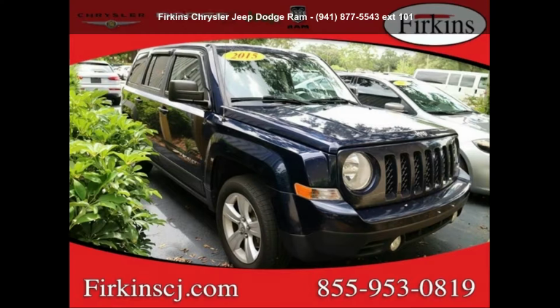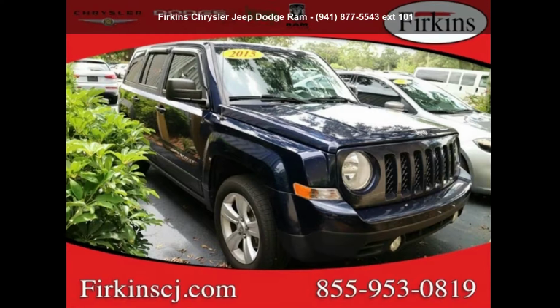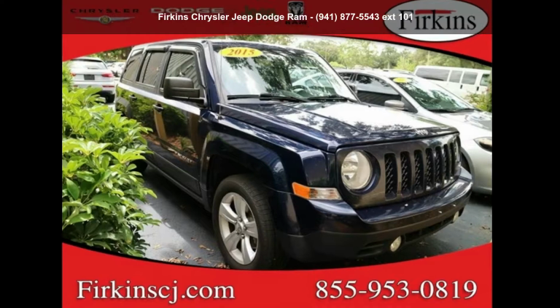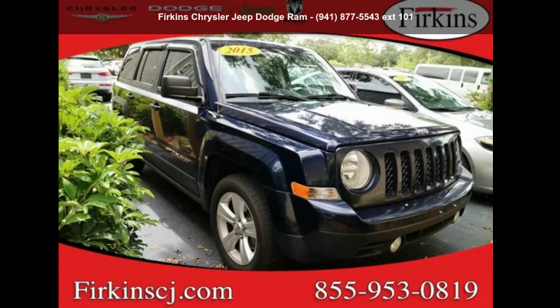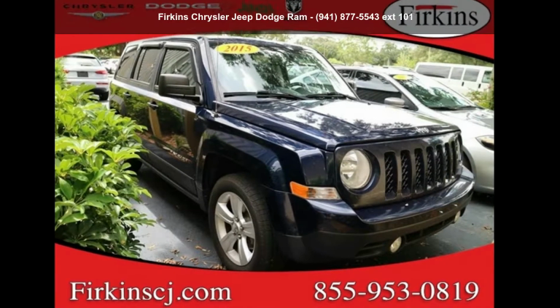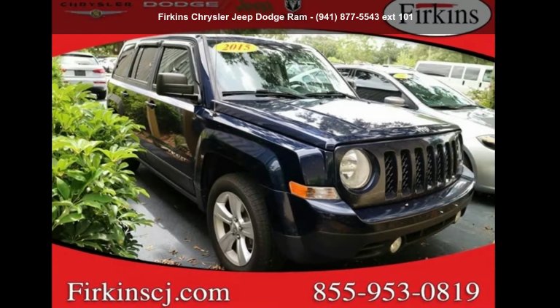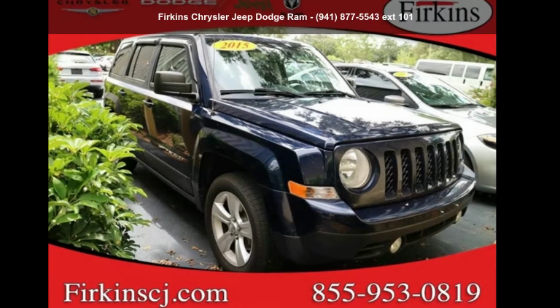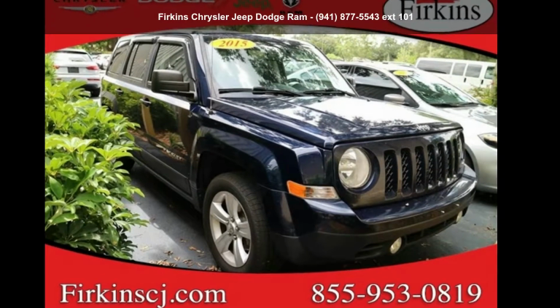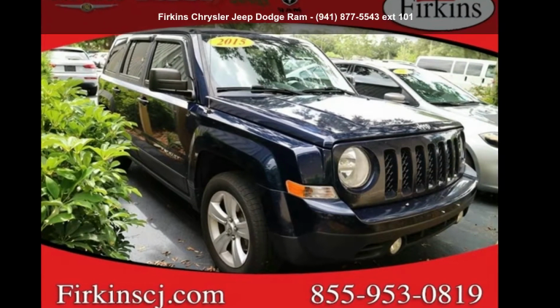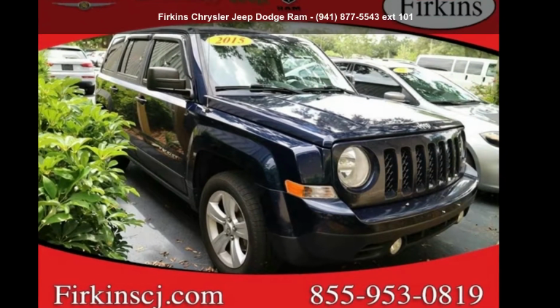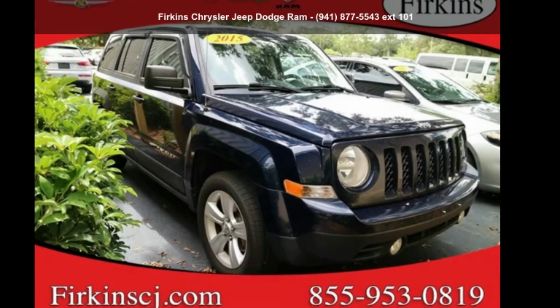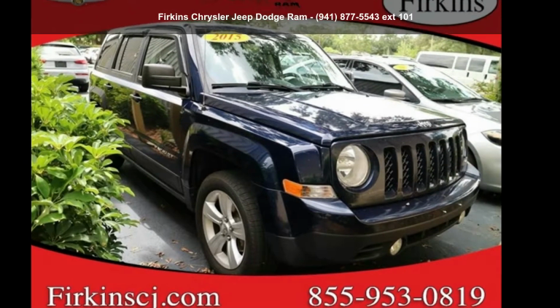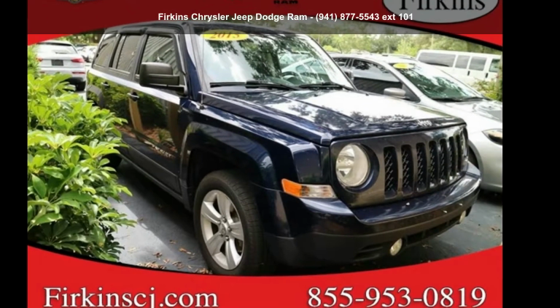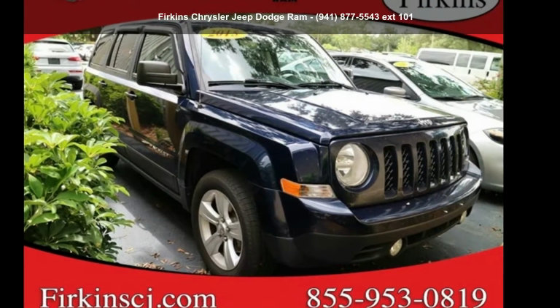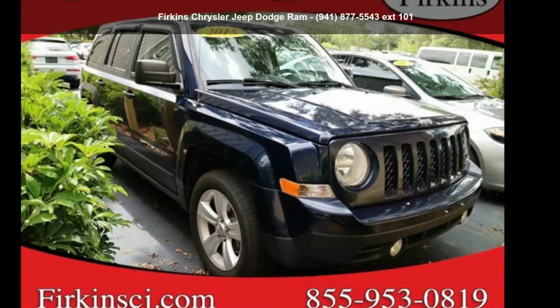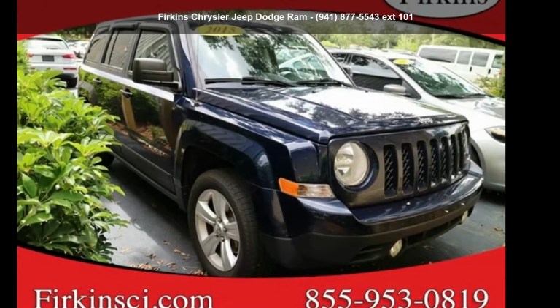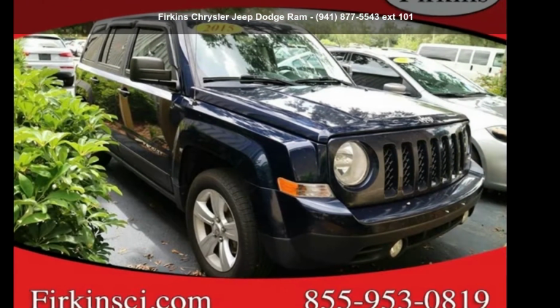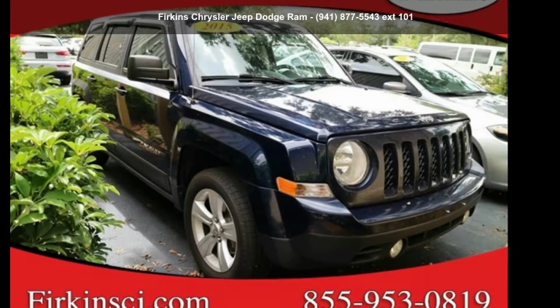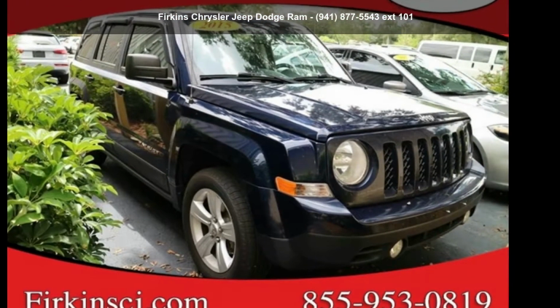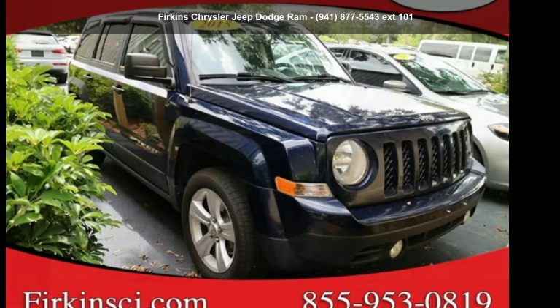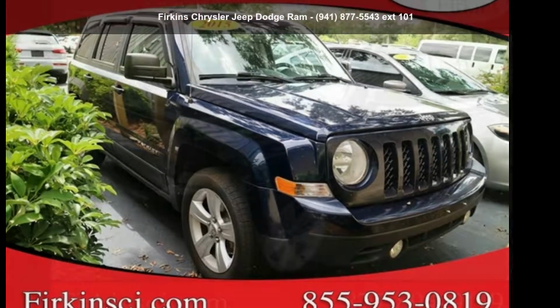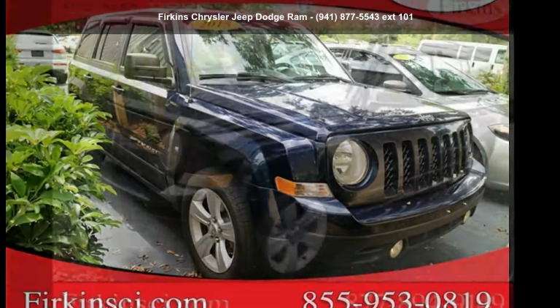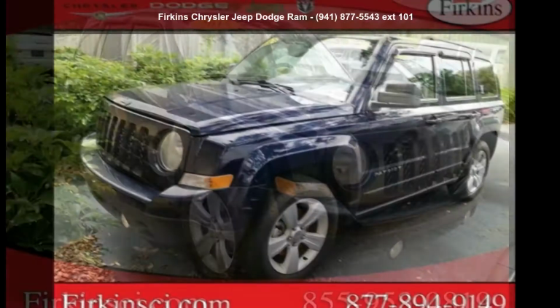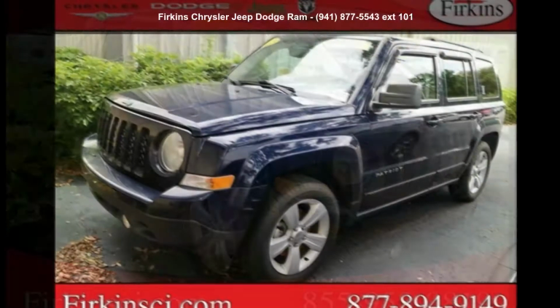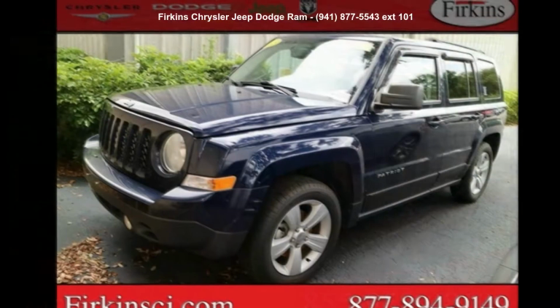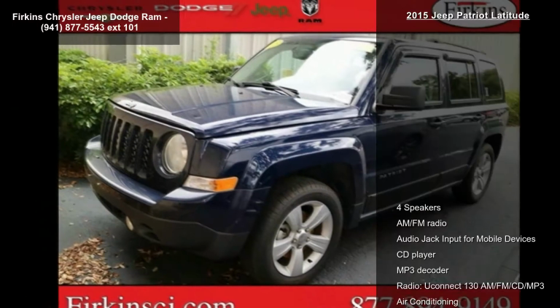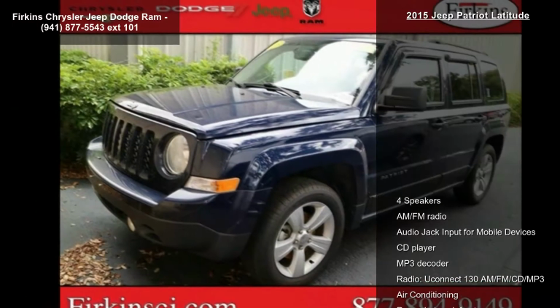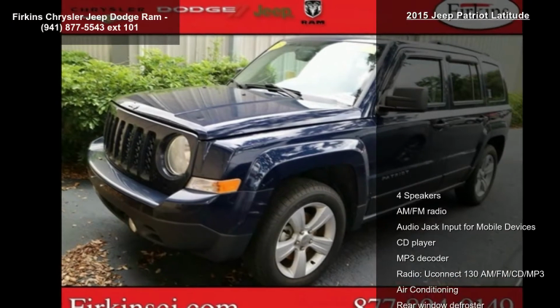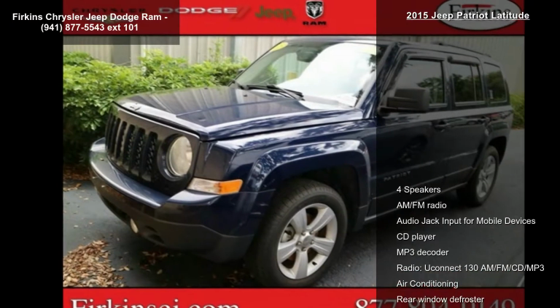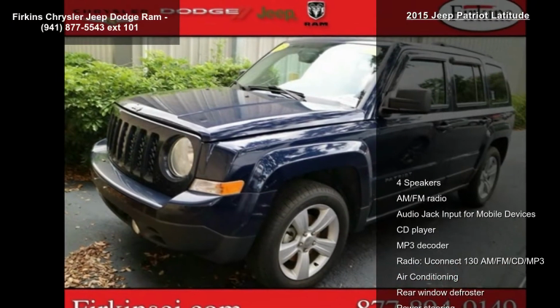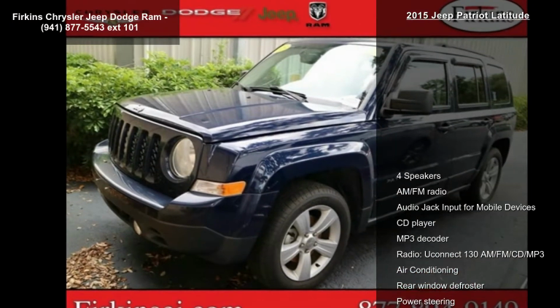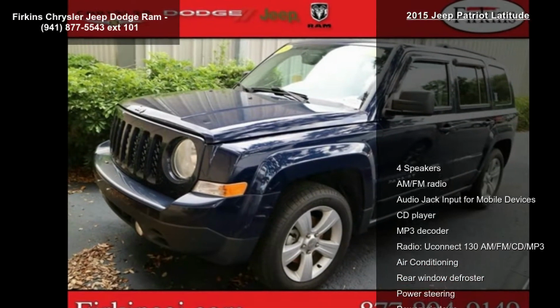Check out this 2015 Jeep Patriot Latitude. This may be the set of wheels you've been looking for.